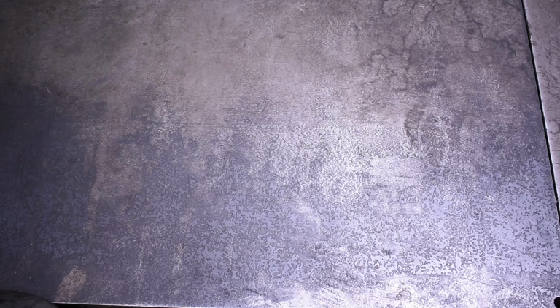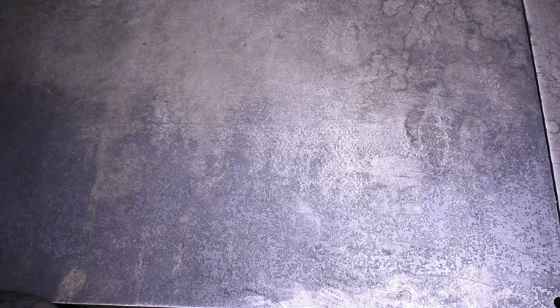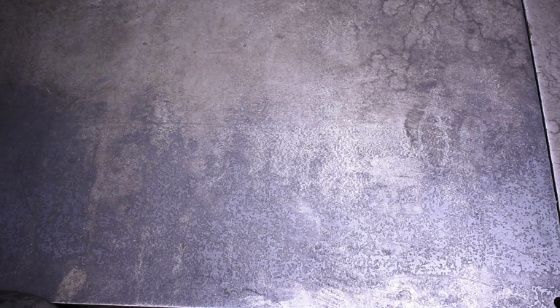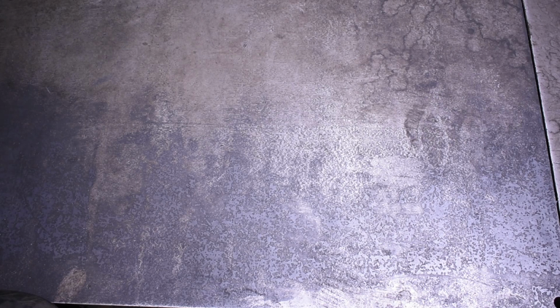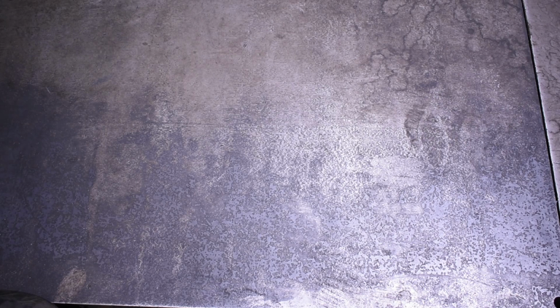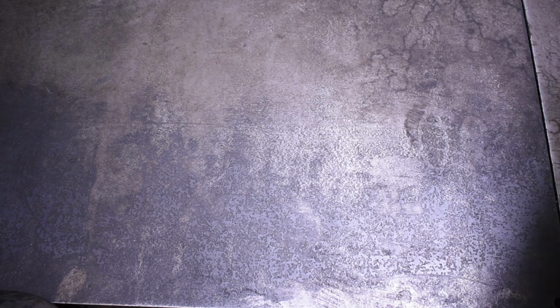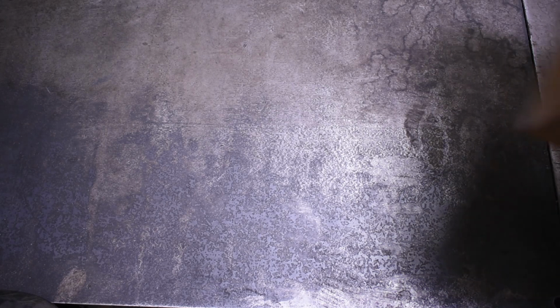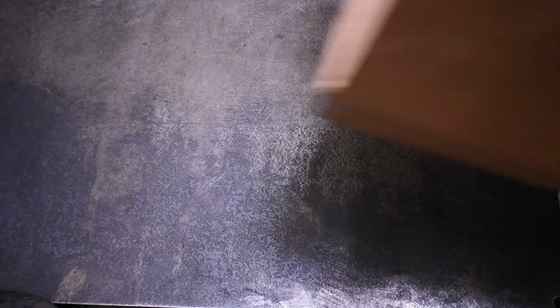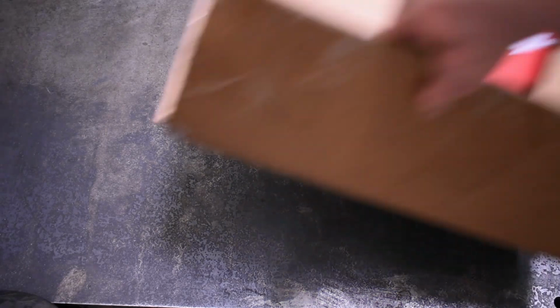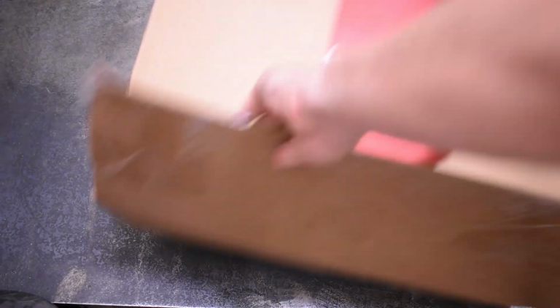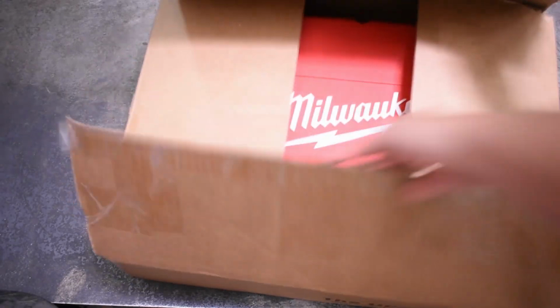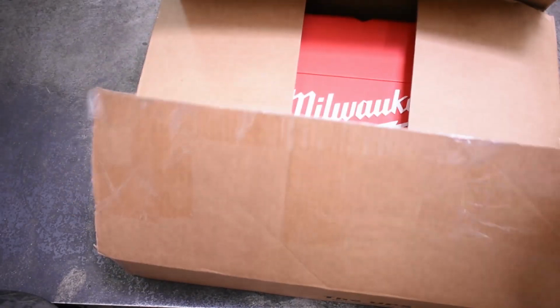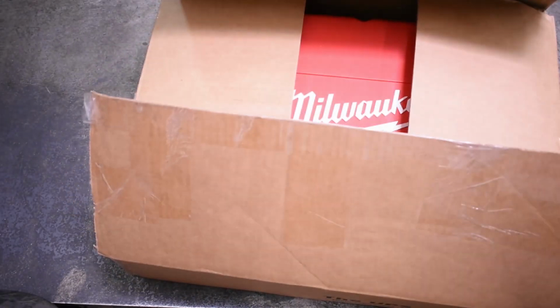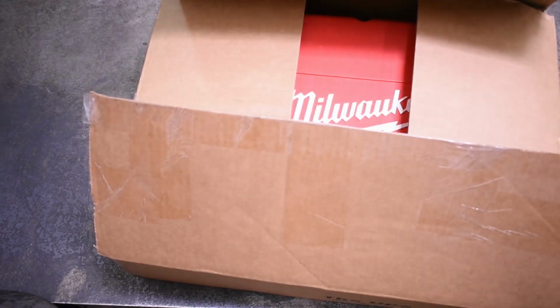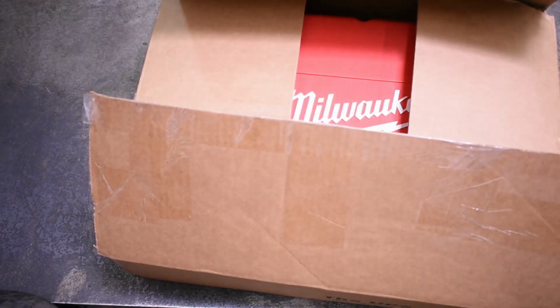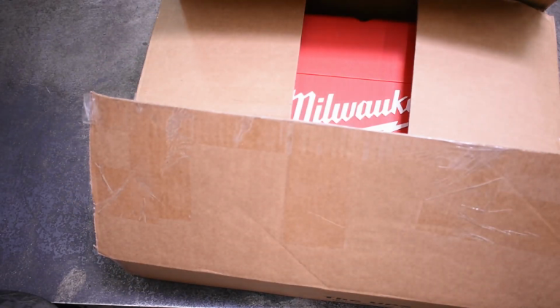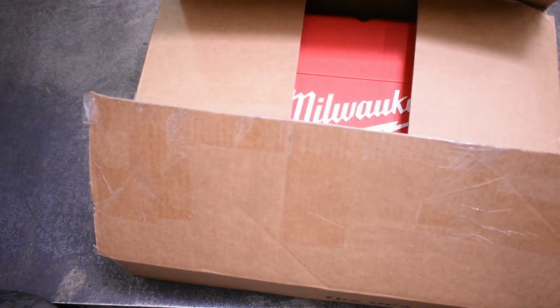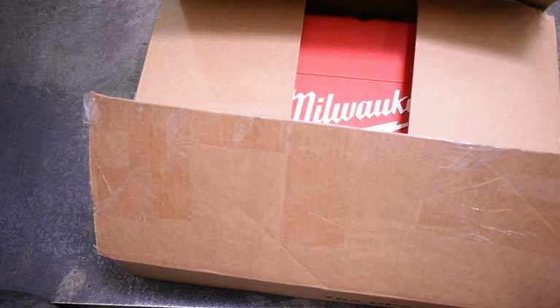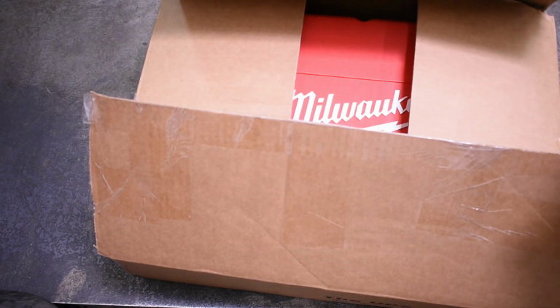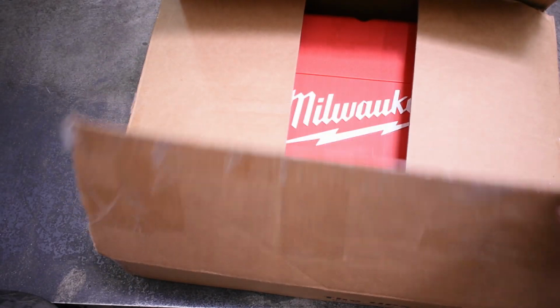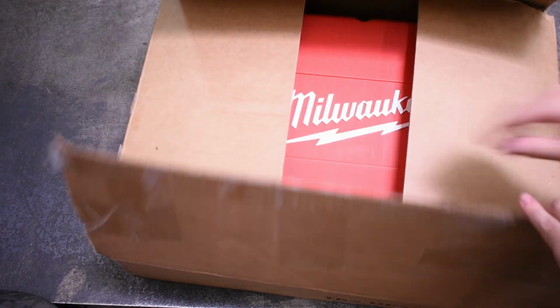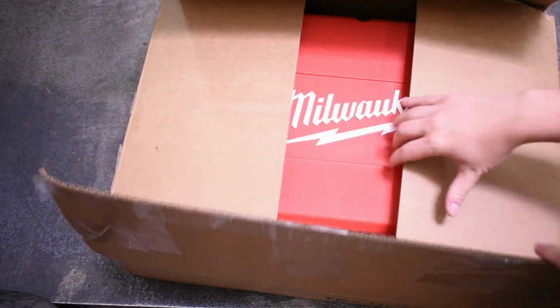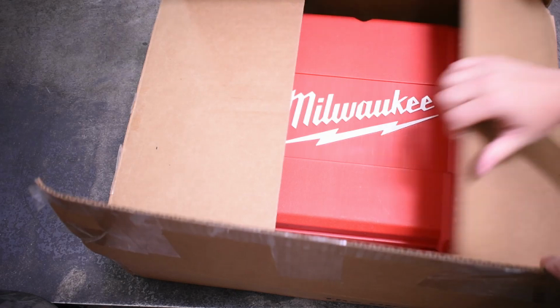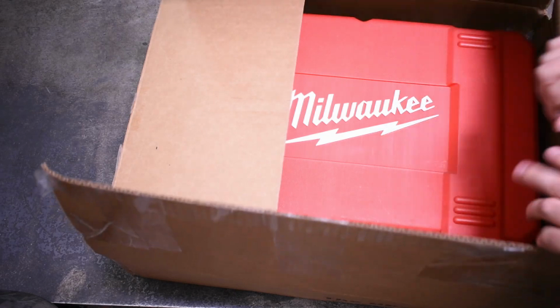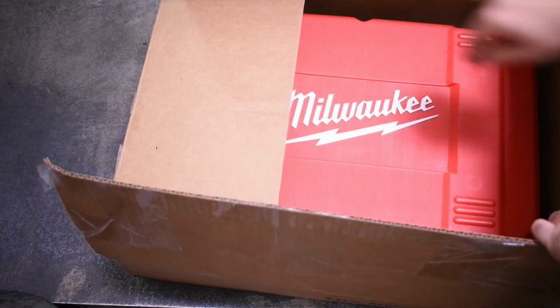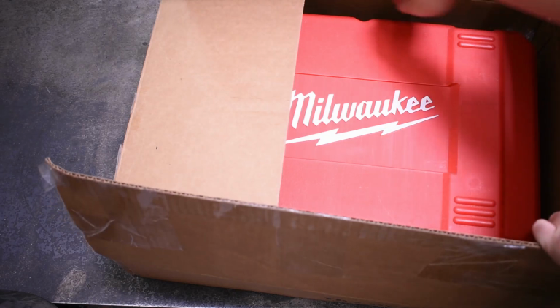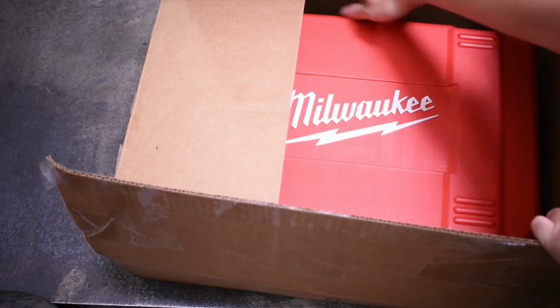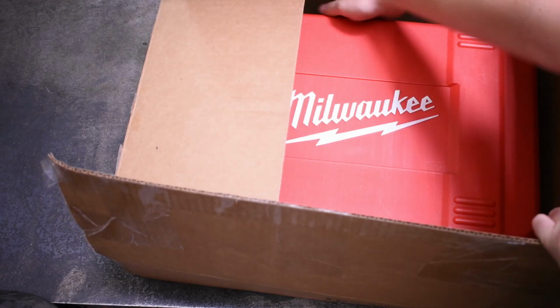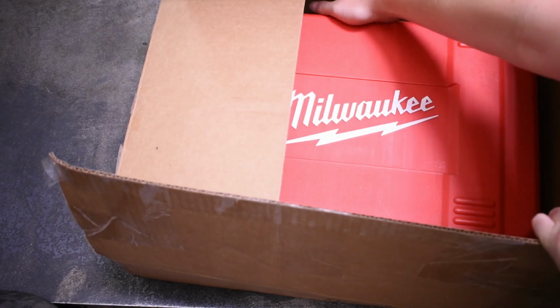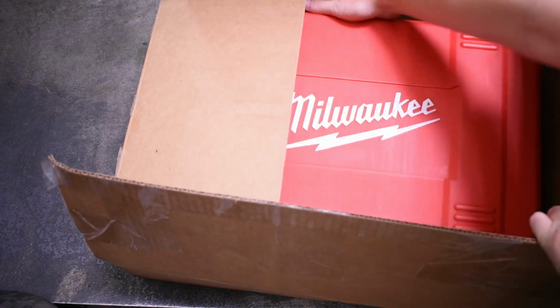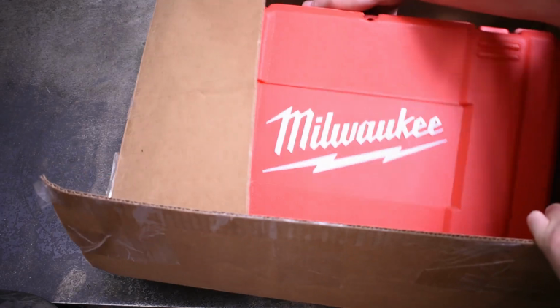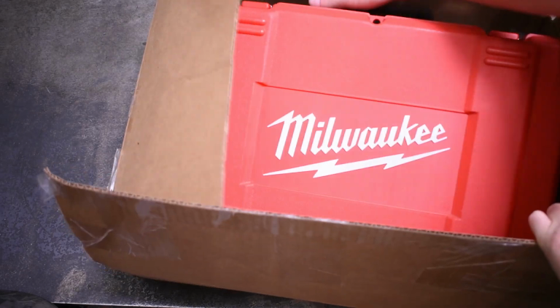Welcome back to the Torque Test Channel. Today we take a look at a Milwaukee impact wrench we haven't seen before, which is a rare case on this channel.